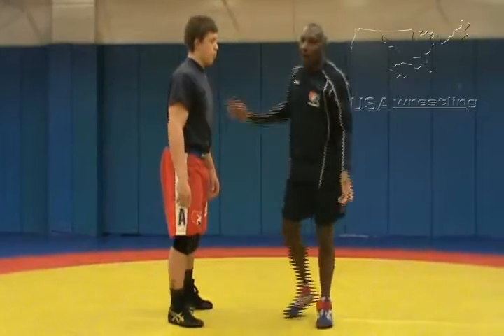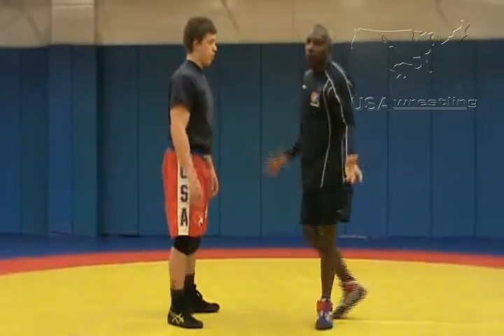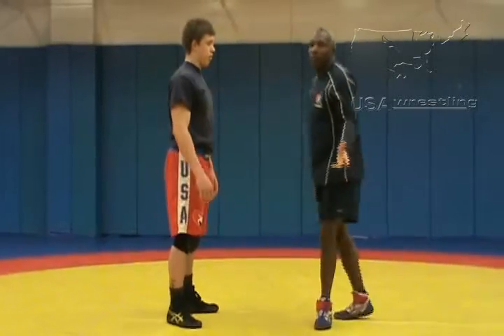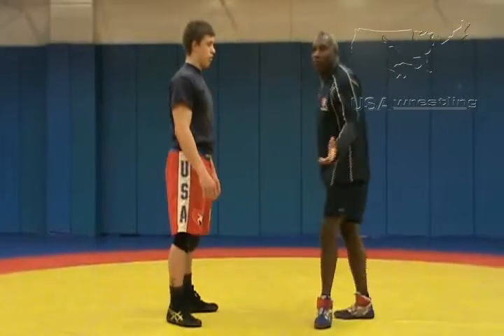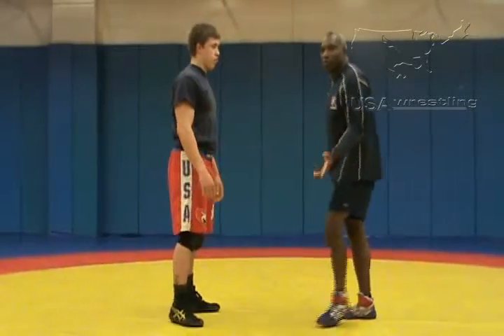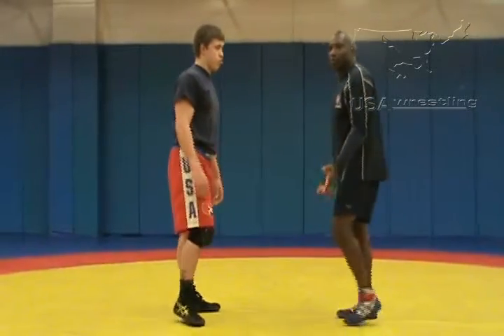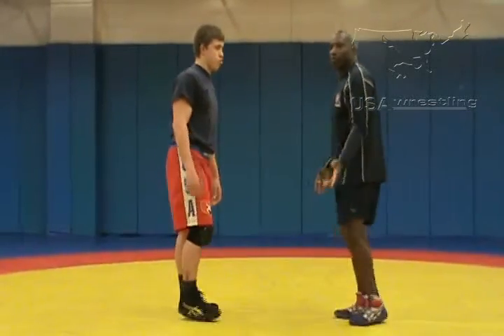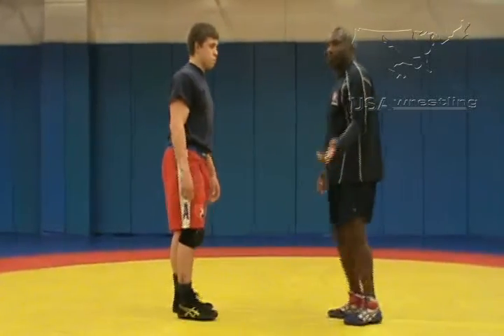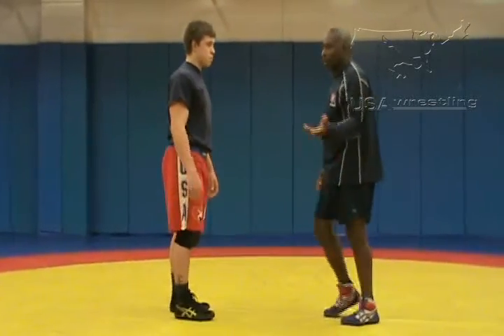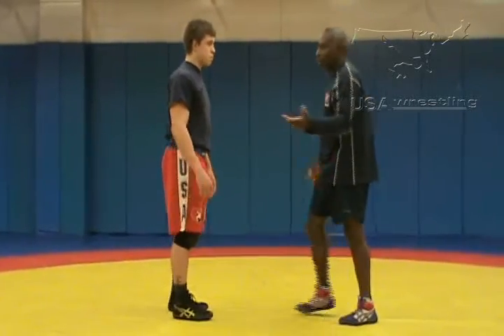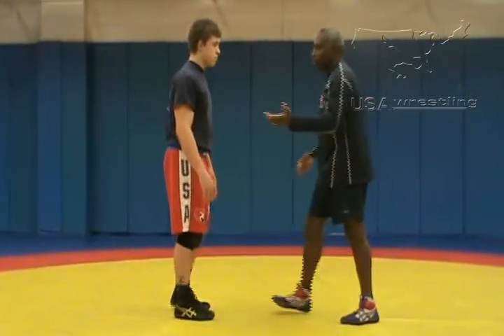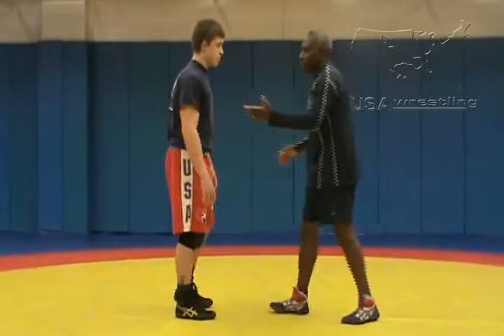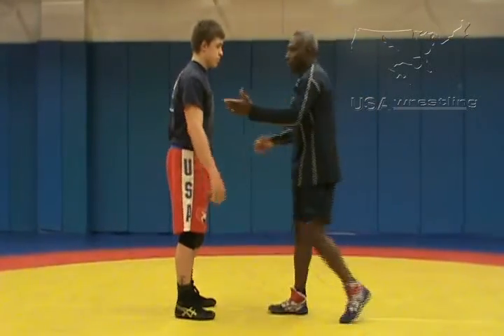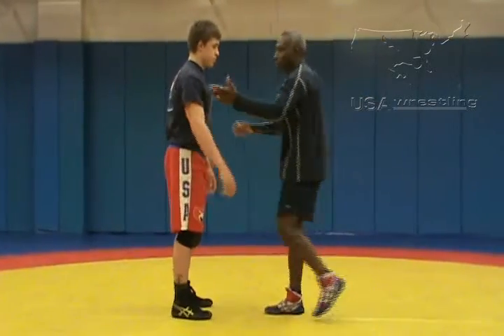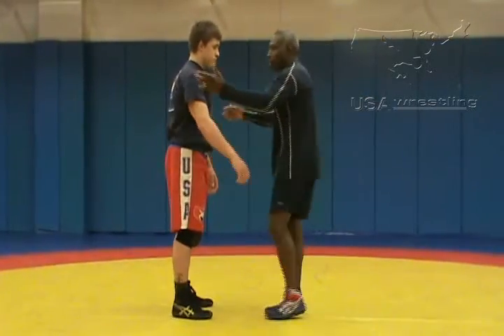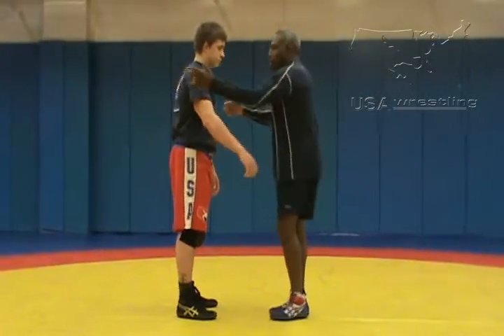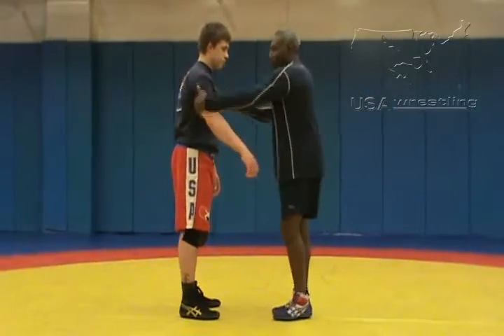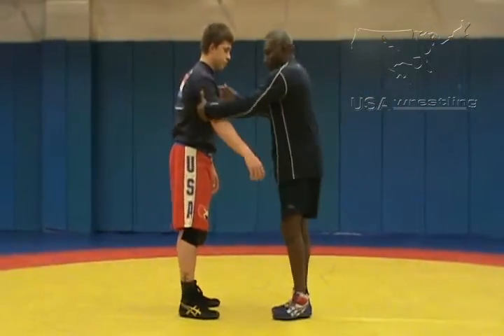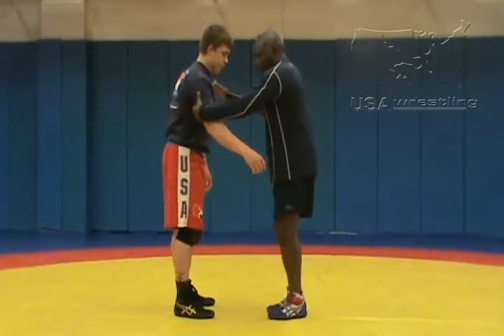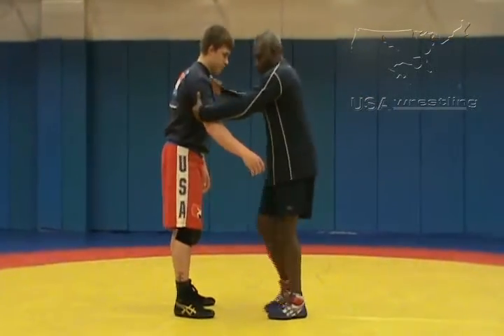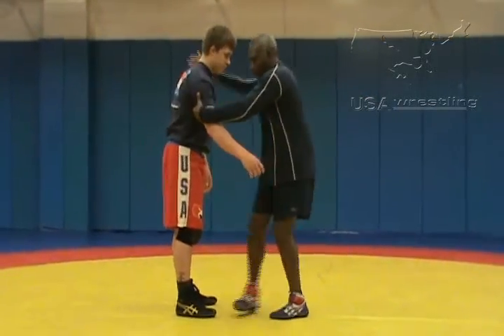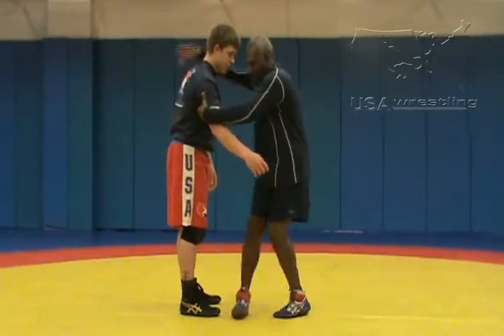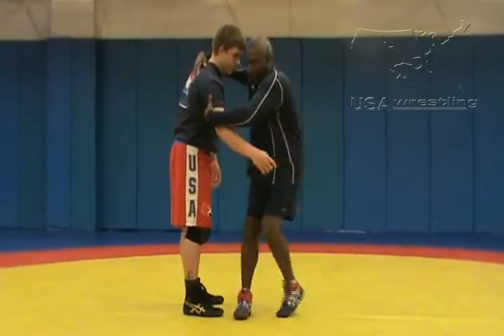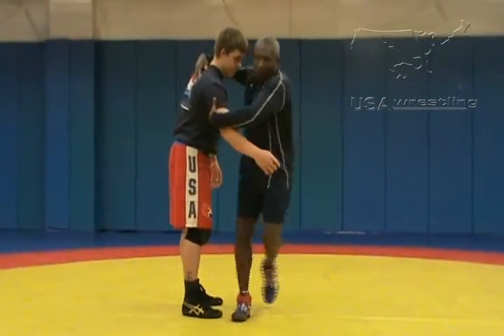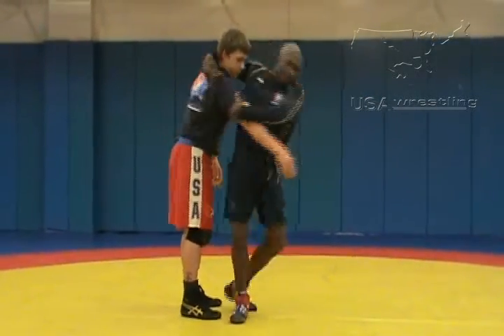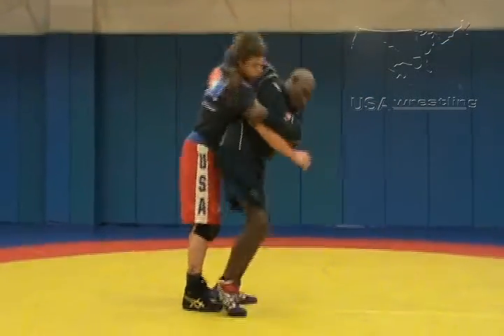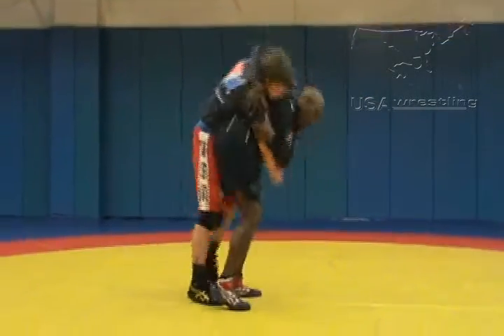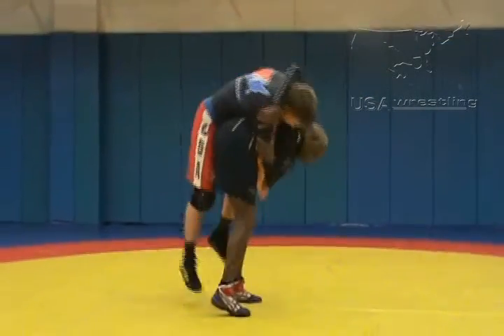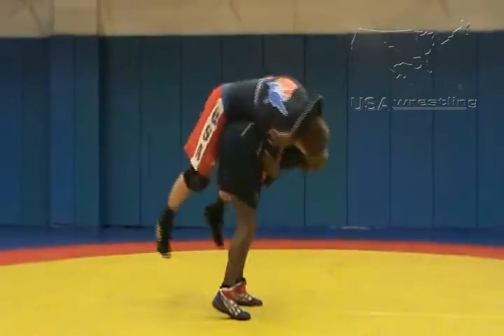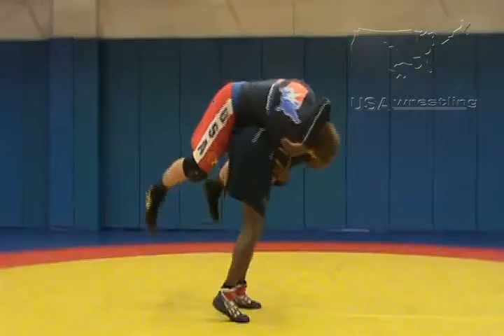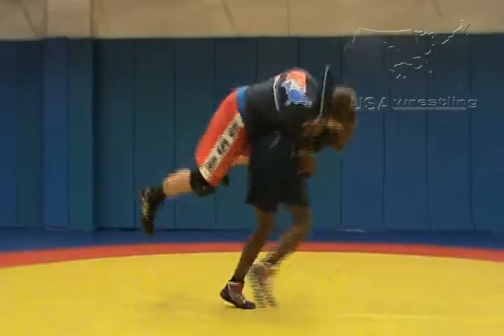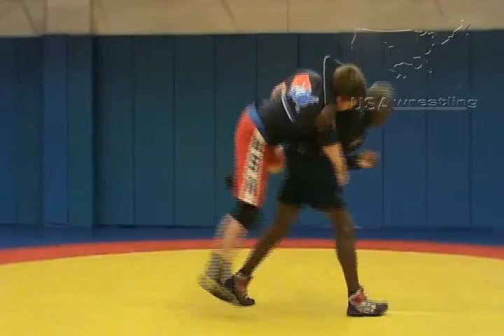I will teach you just like that. Kids come in, puts his arm up, step, and pop.